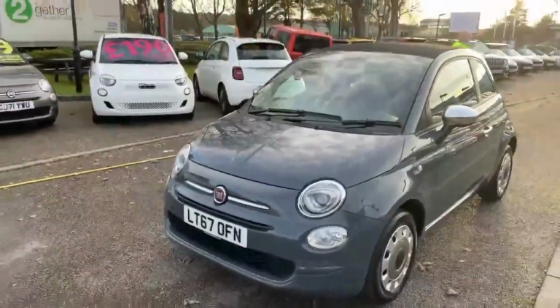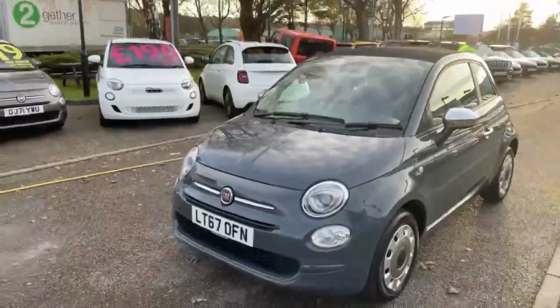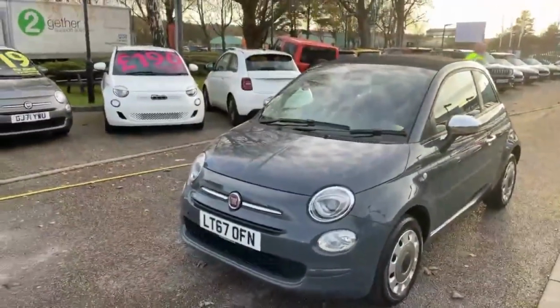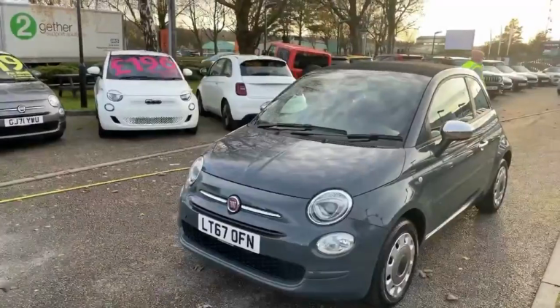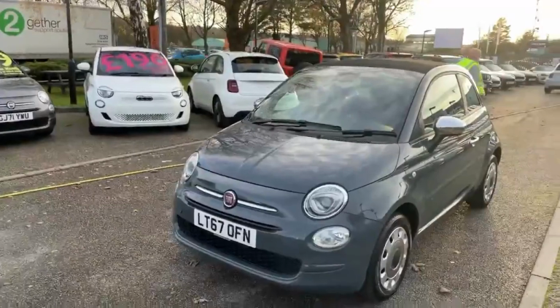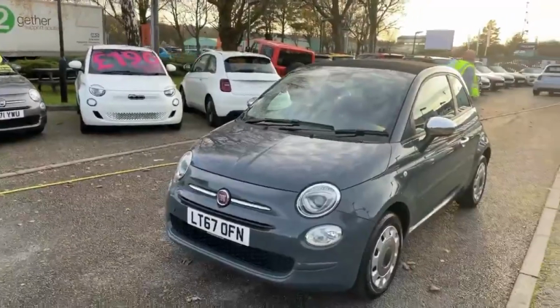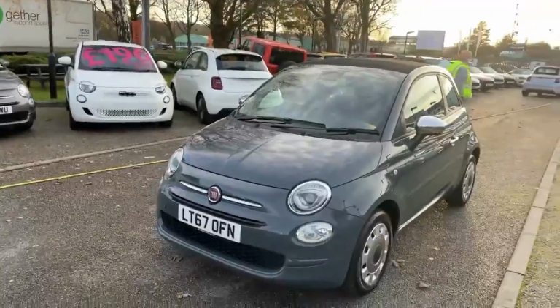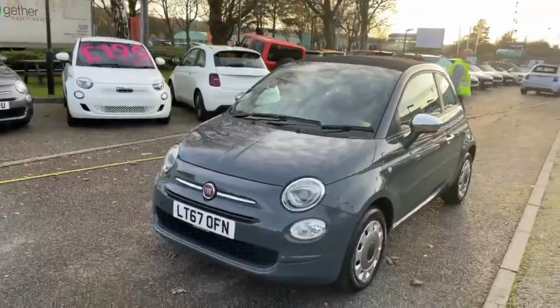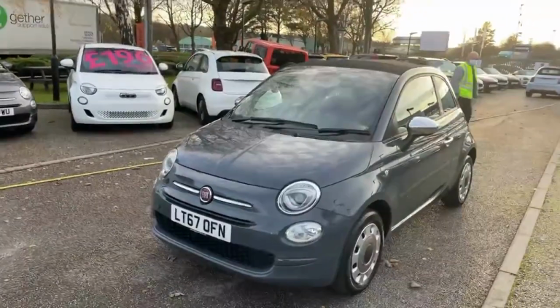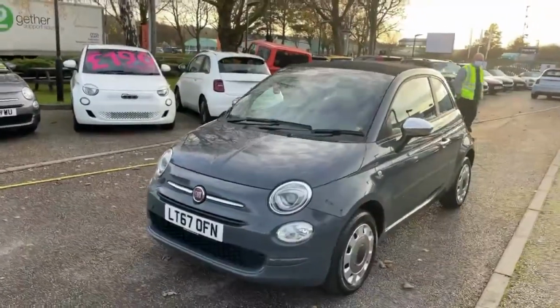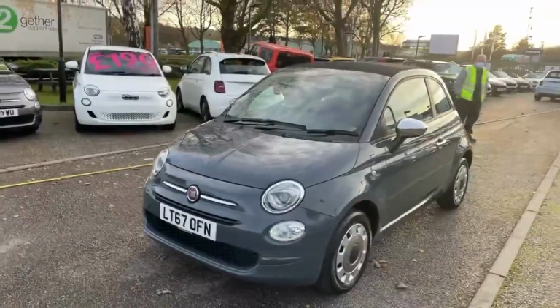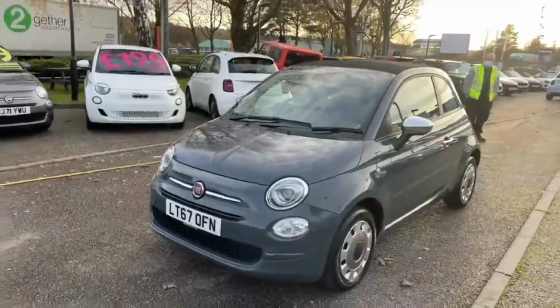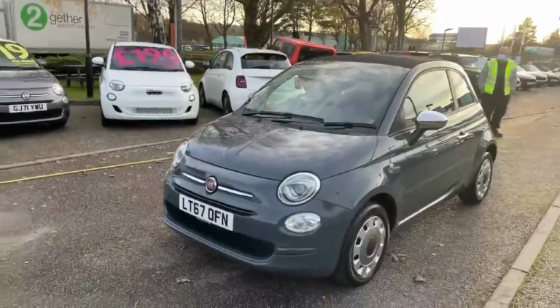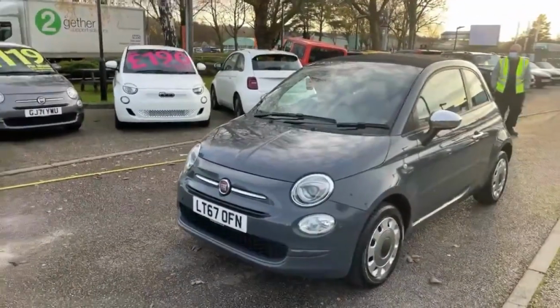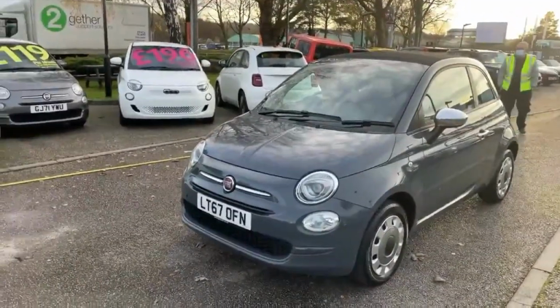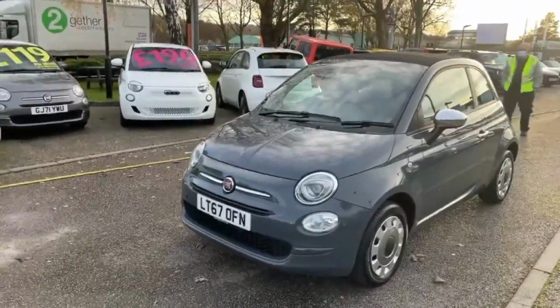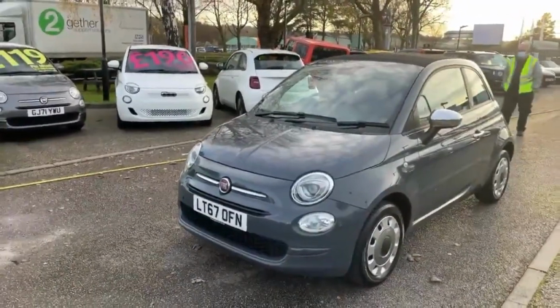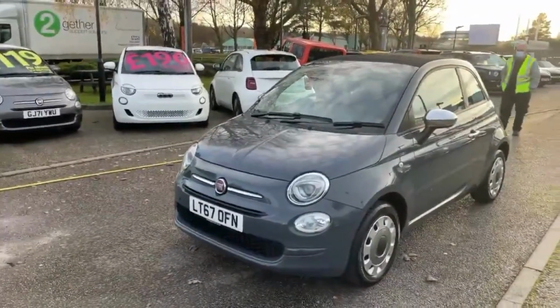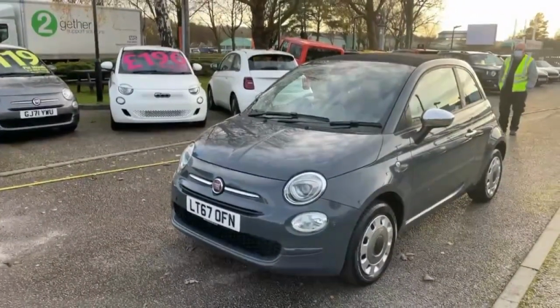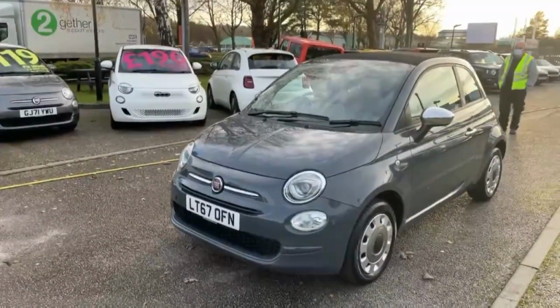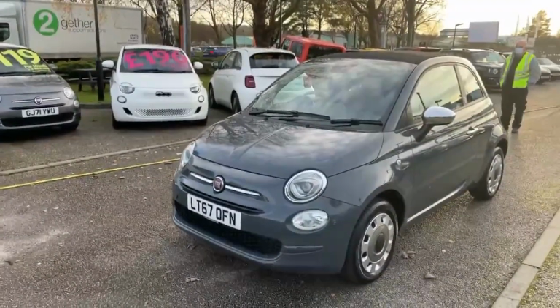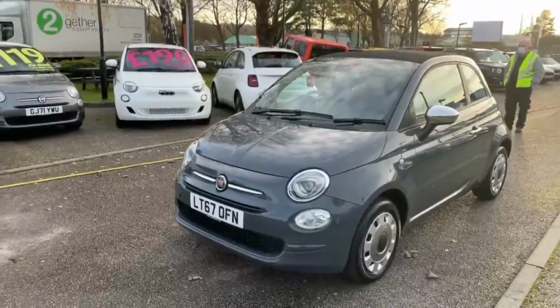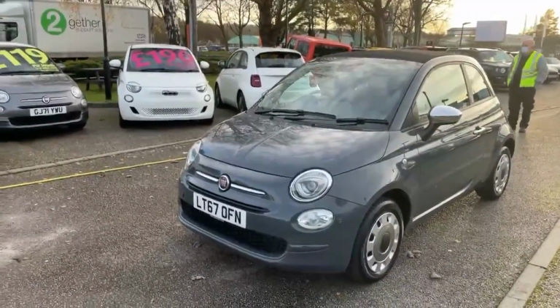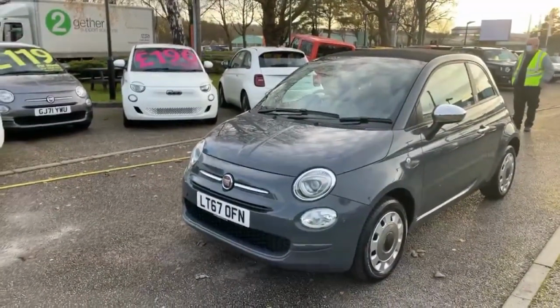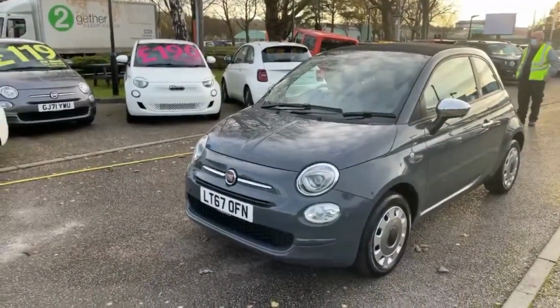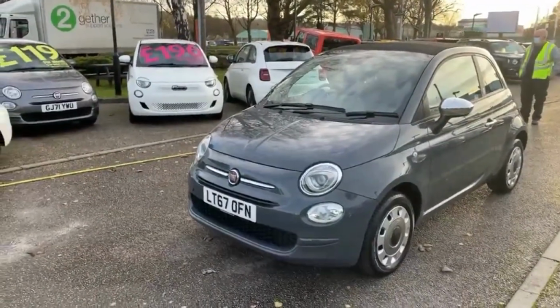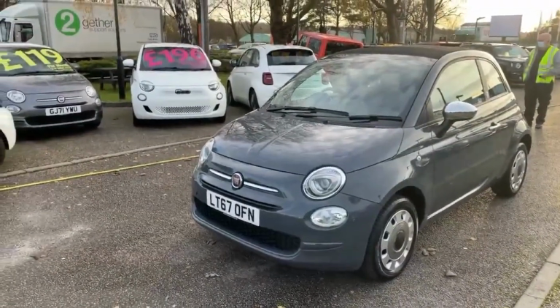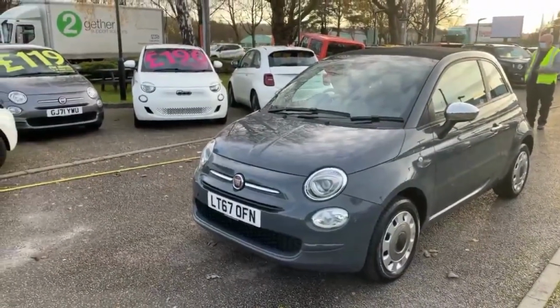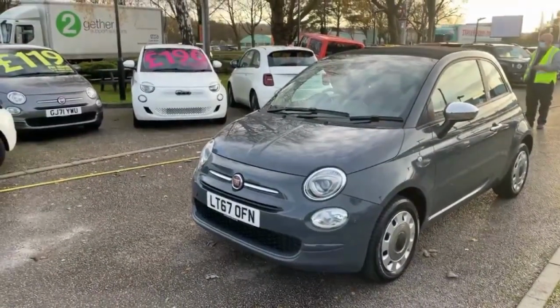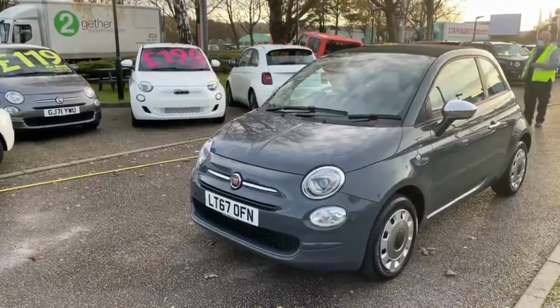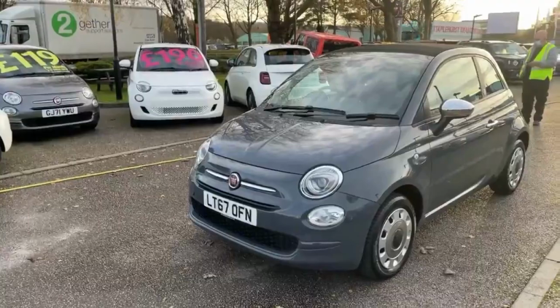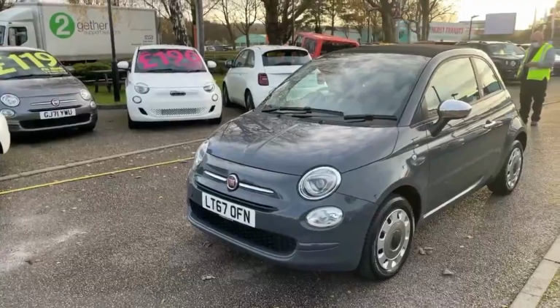So there you go — Fiat 500 Mirror automatic convertible, all ready to go.